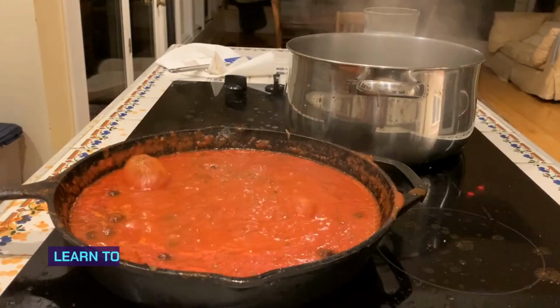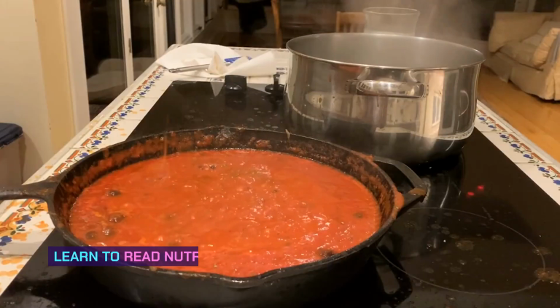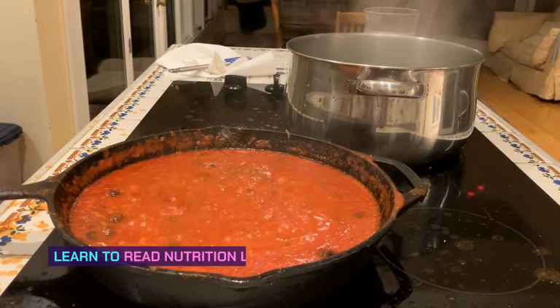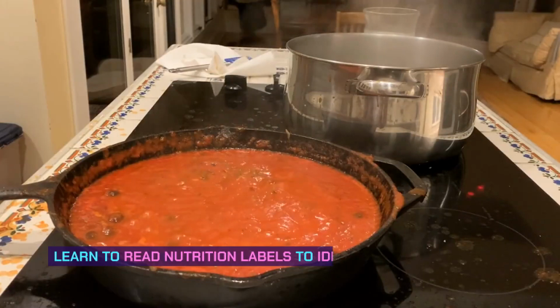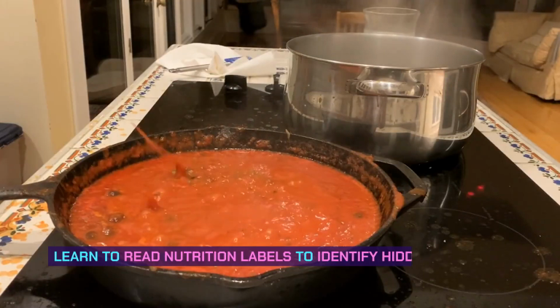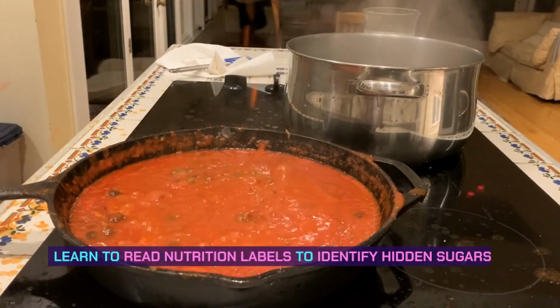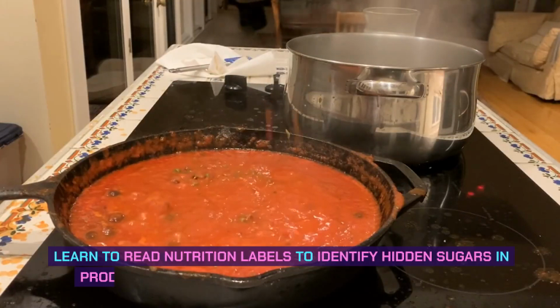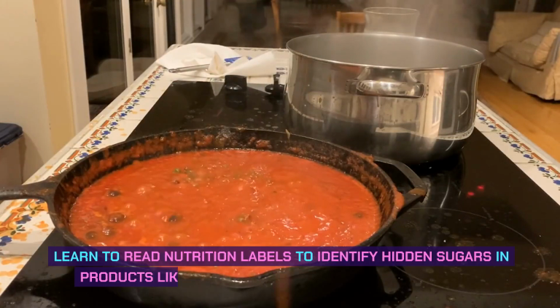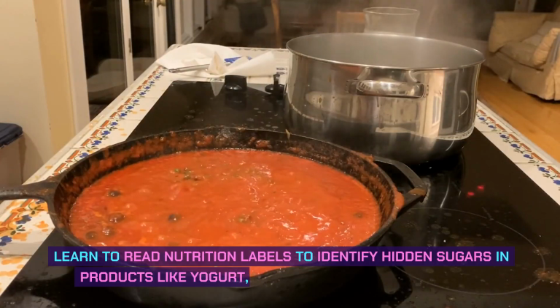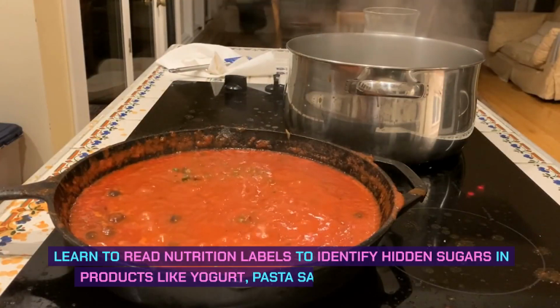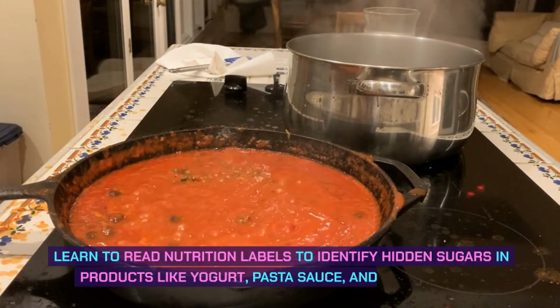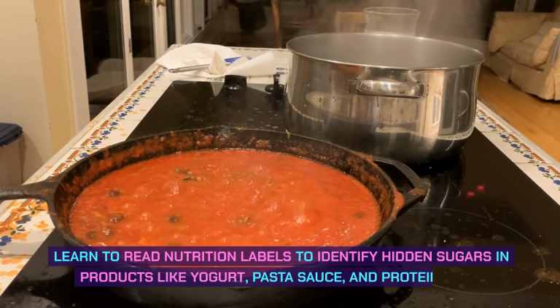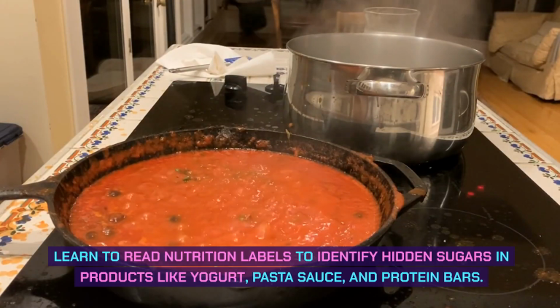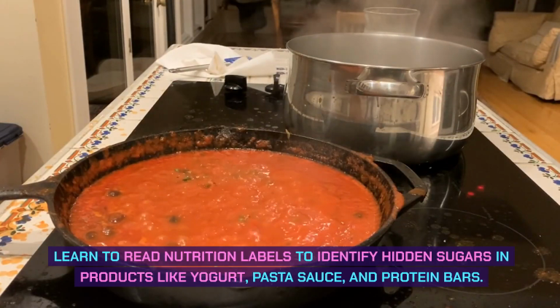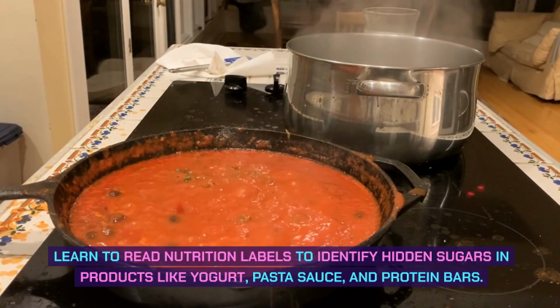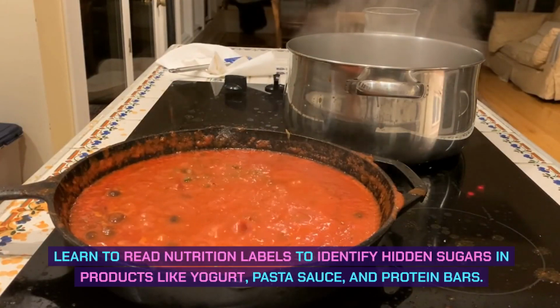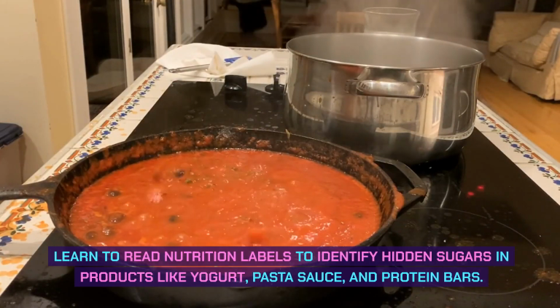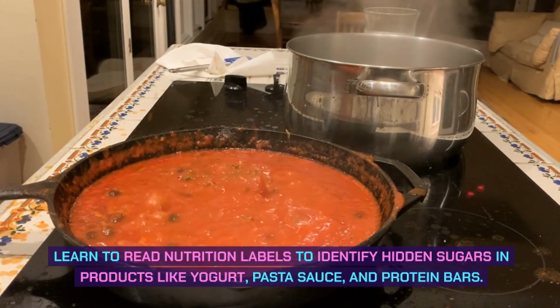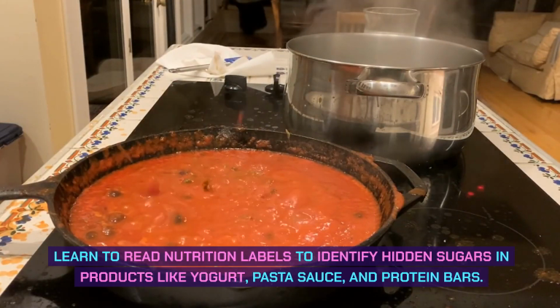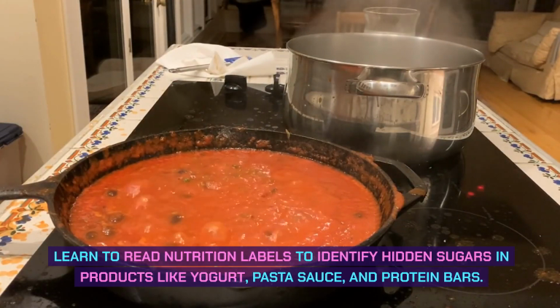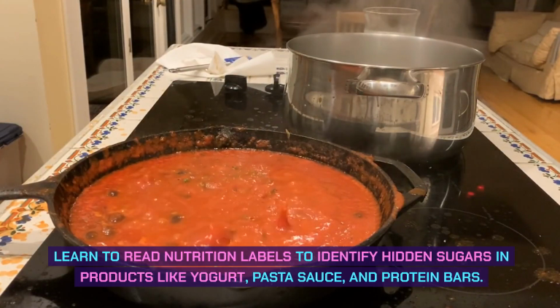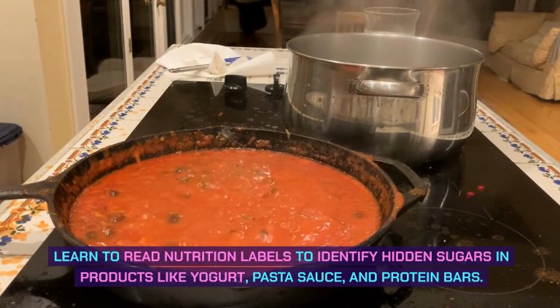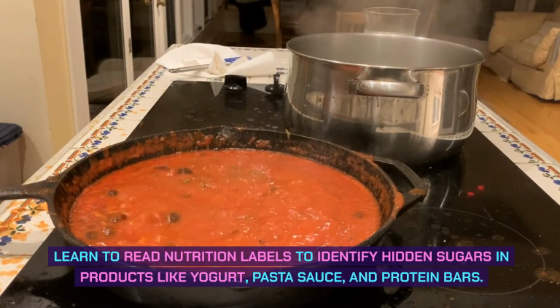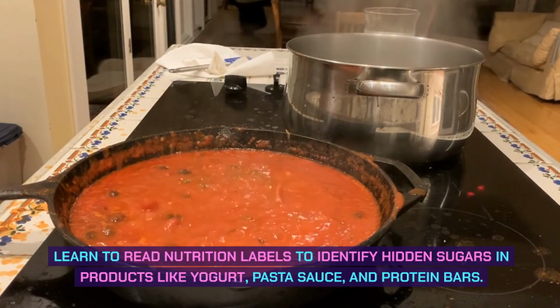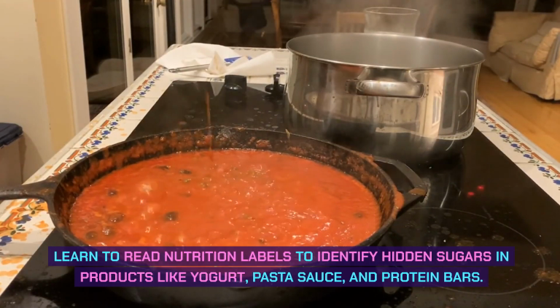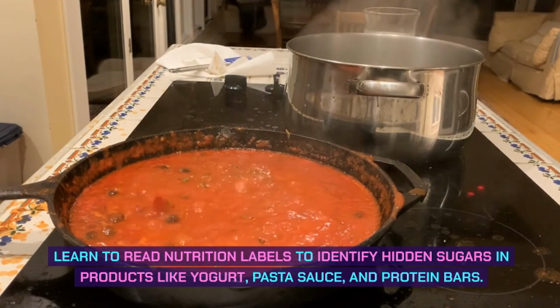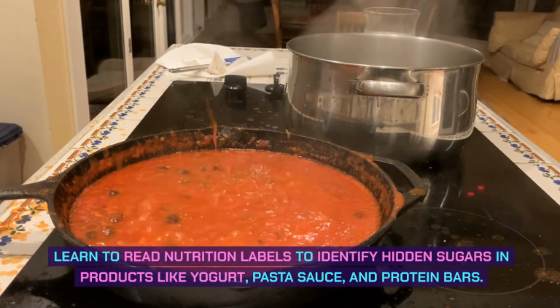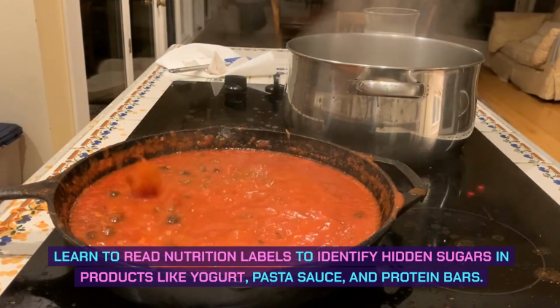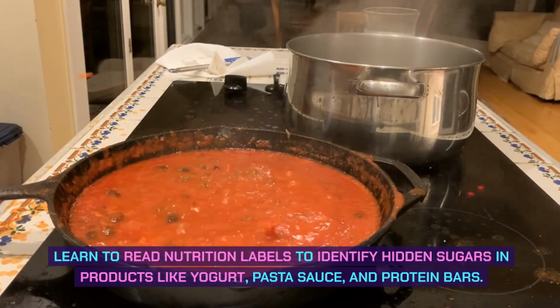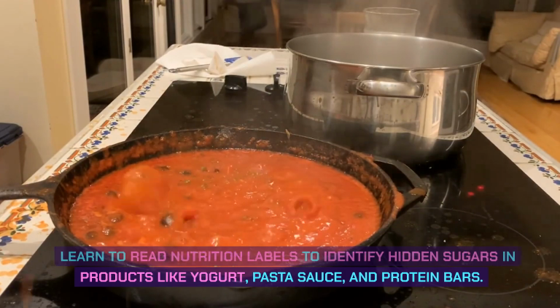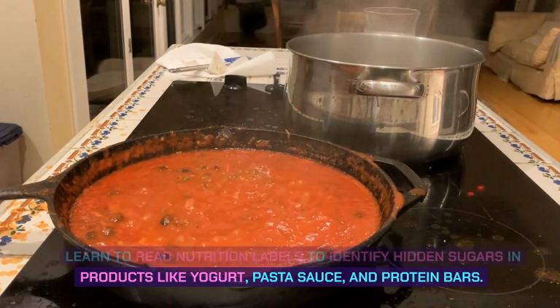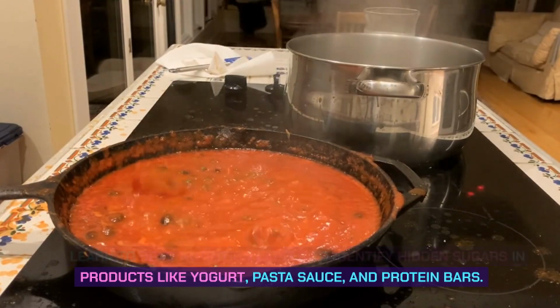Learn to read nutrition labels to identify hidden sugars in products like yogurt, pasta sauce, and protein bars.